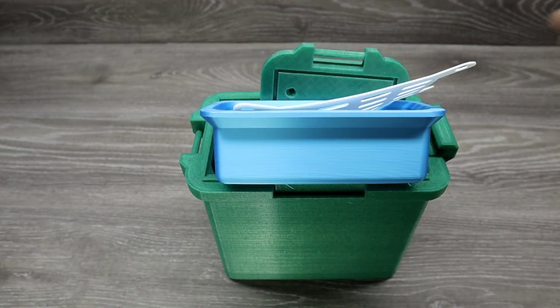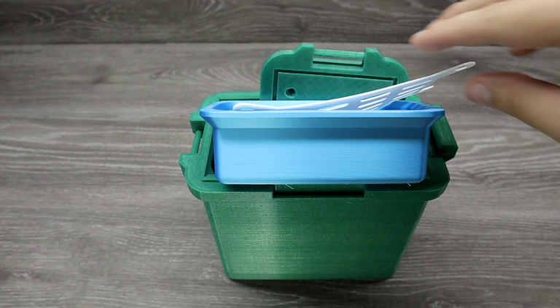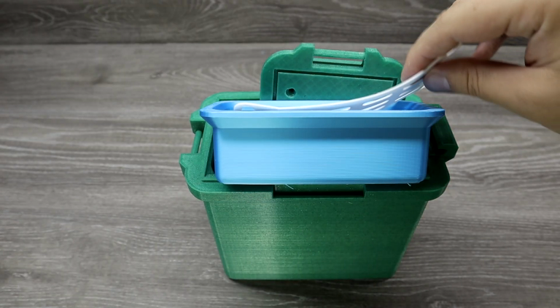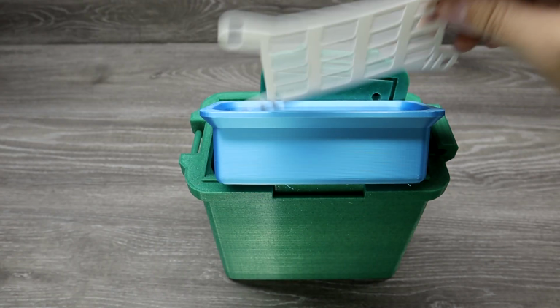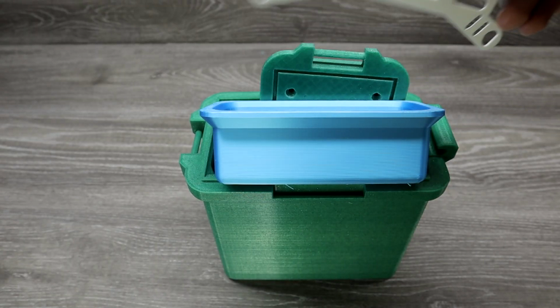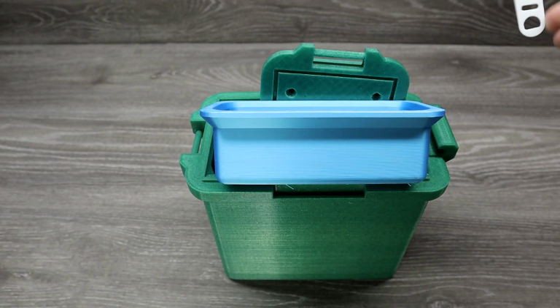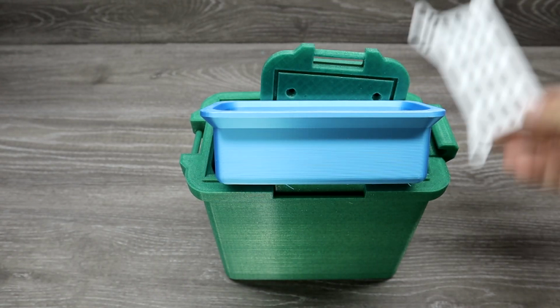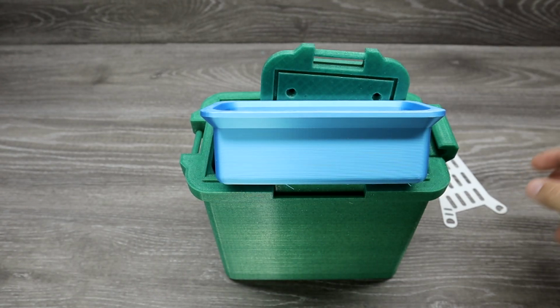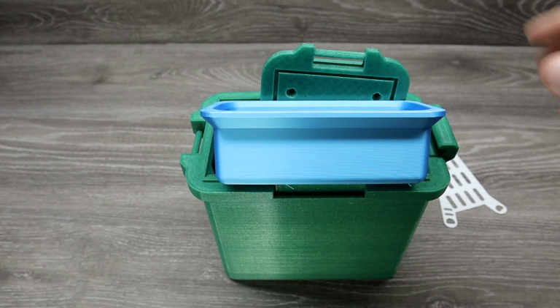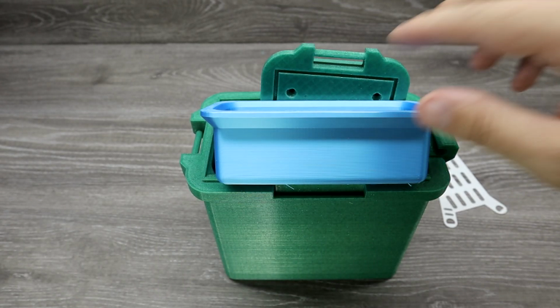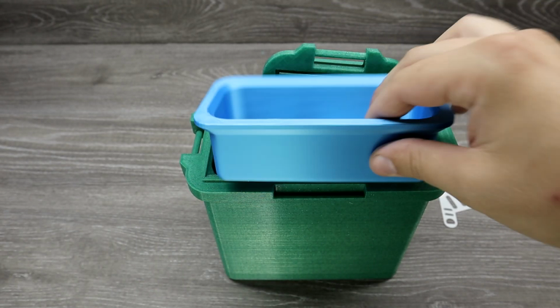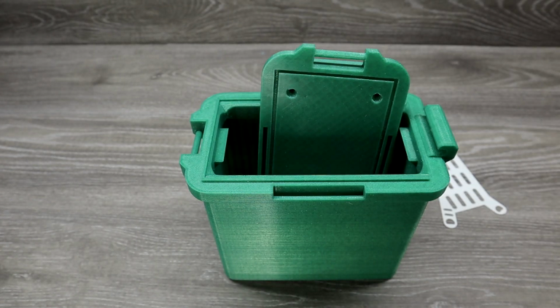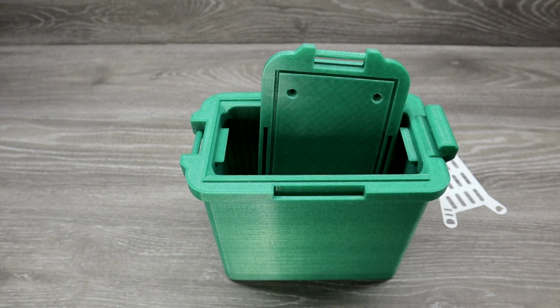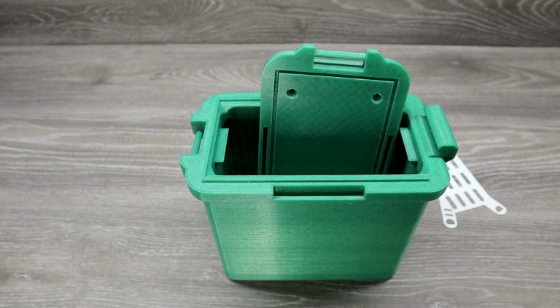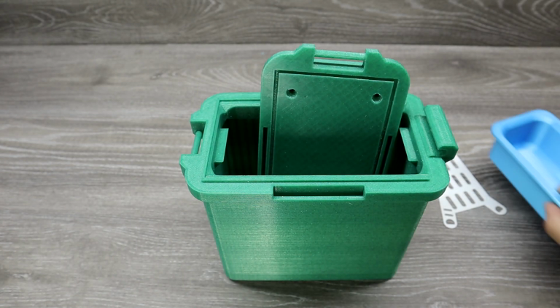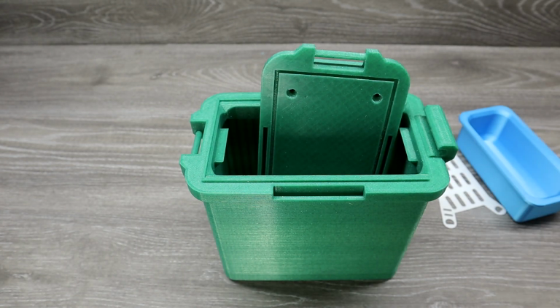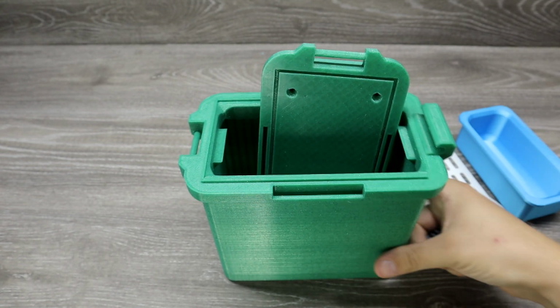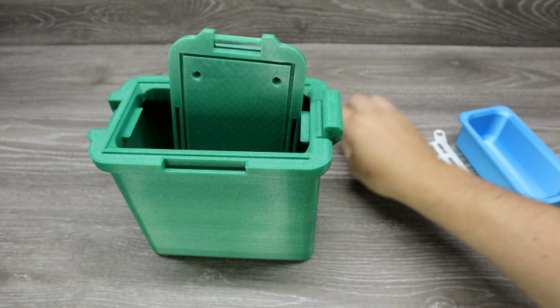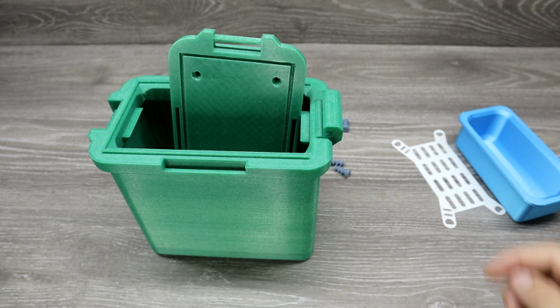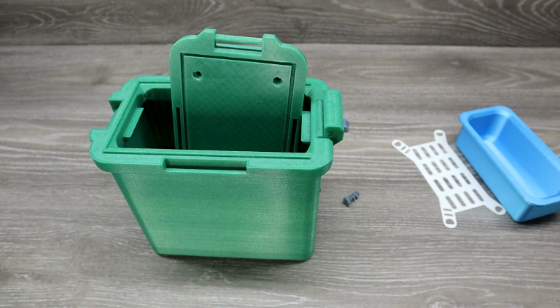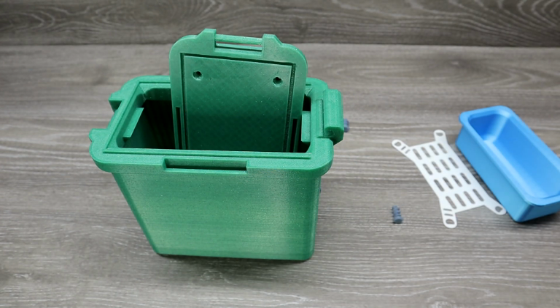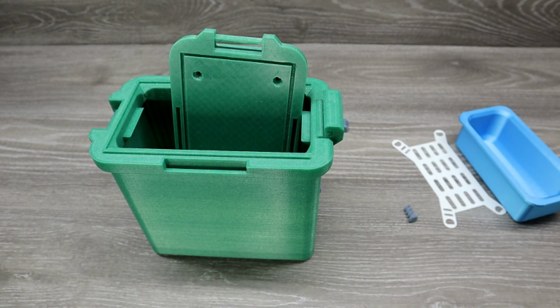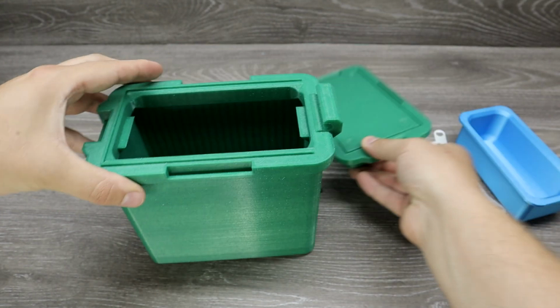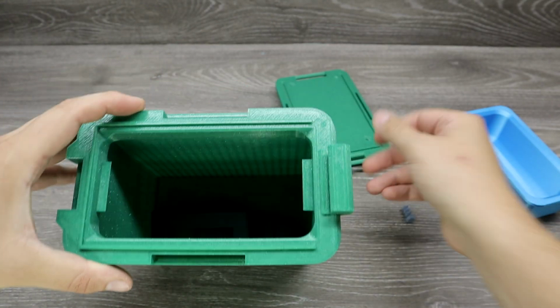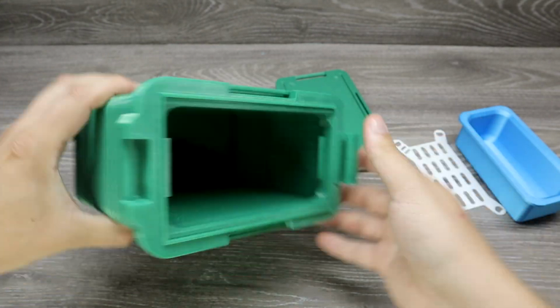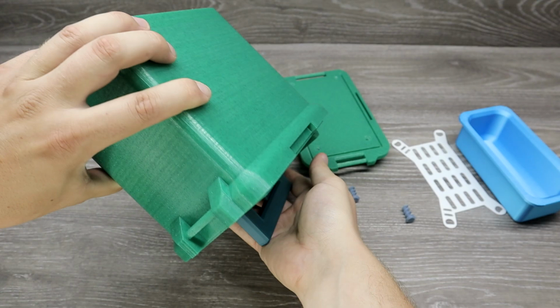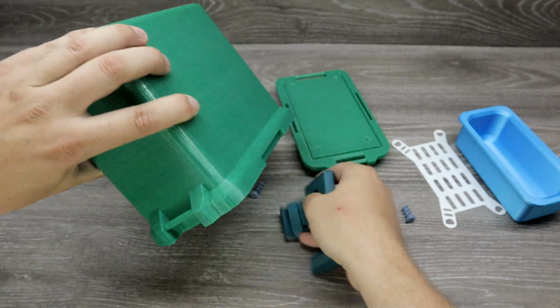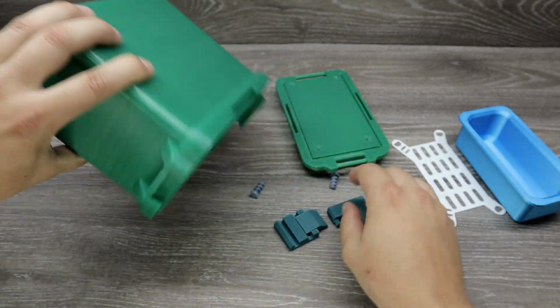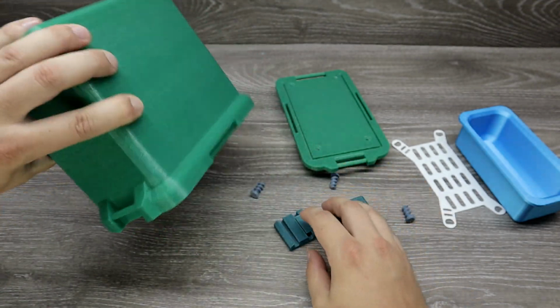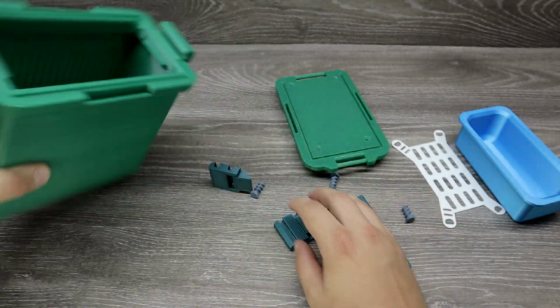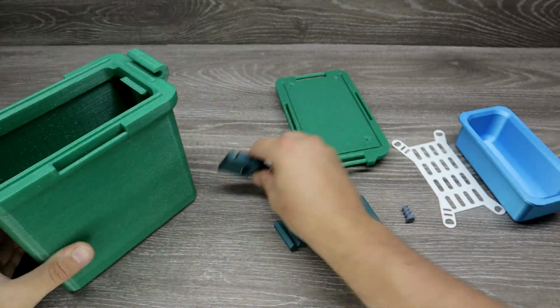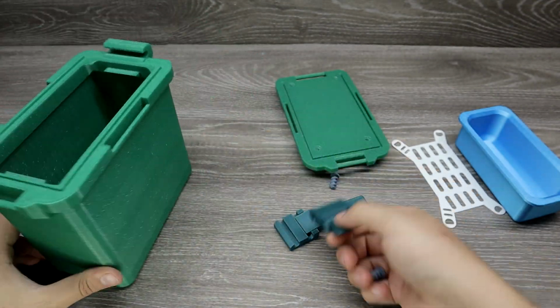I found some good 3D prints from the web and I wanted to print them myself, so here are 12 of these prints.